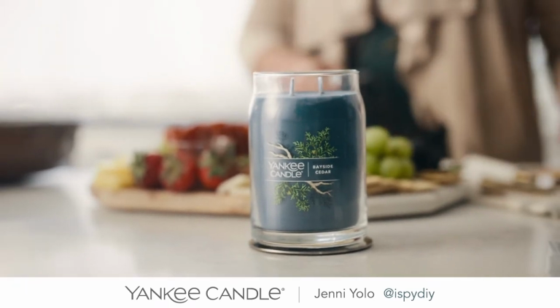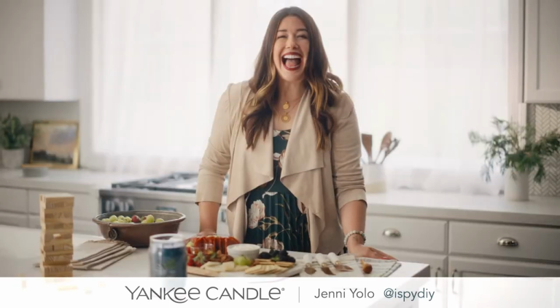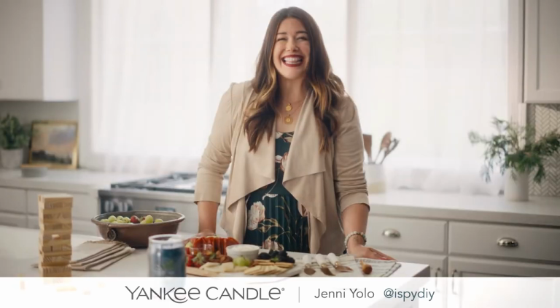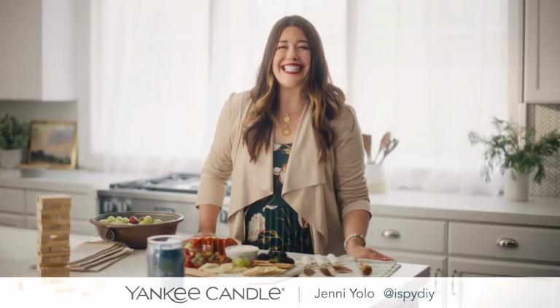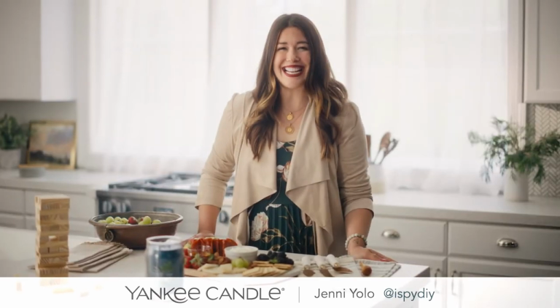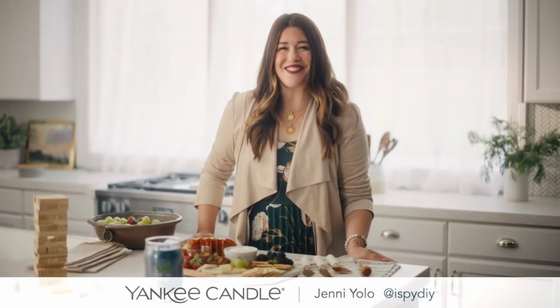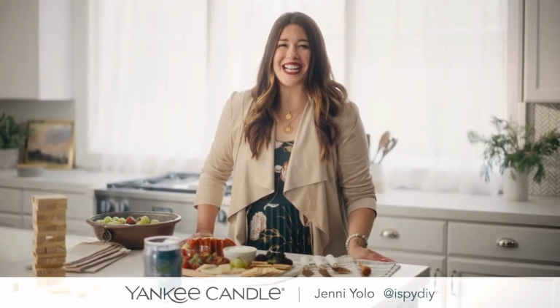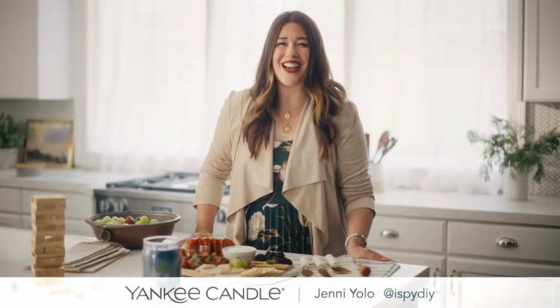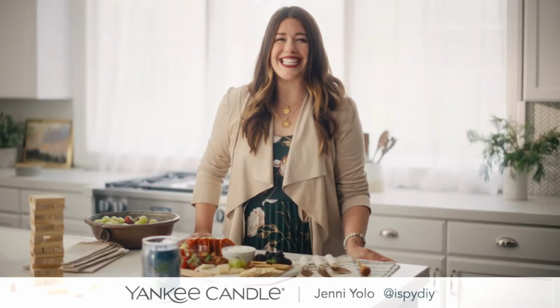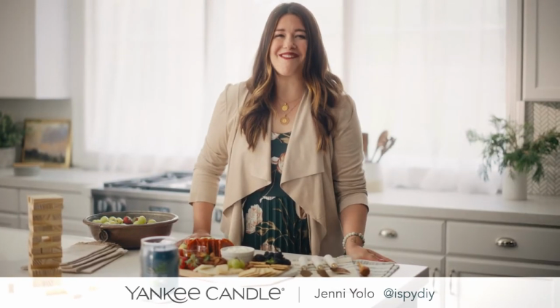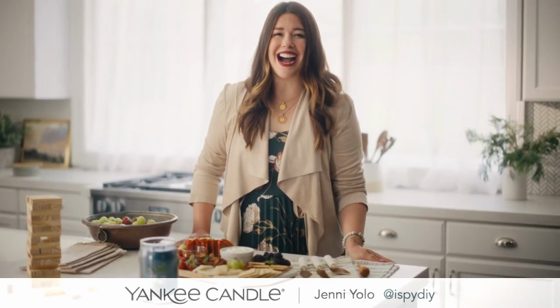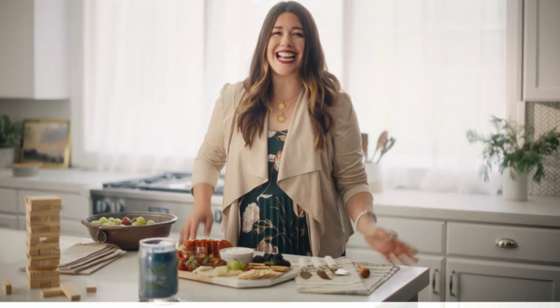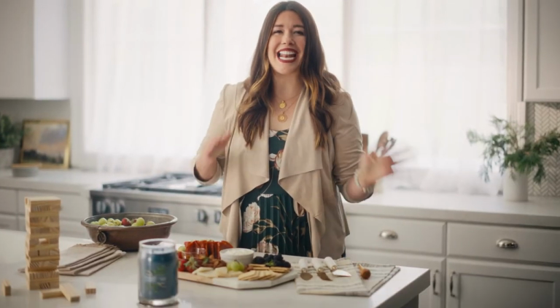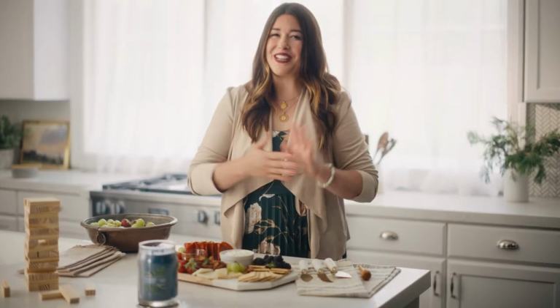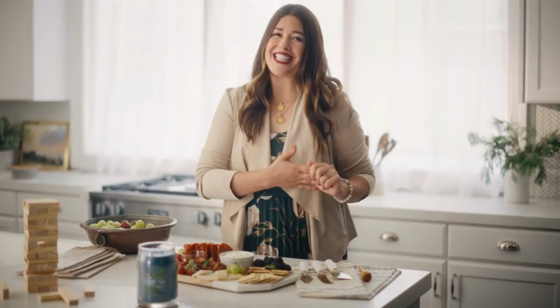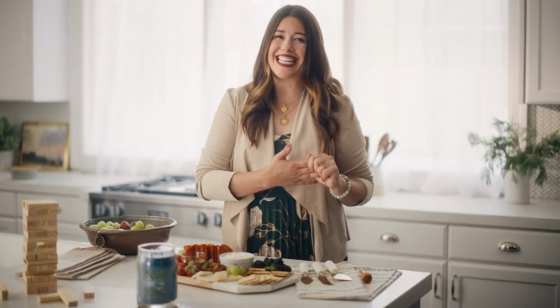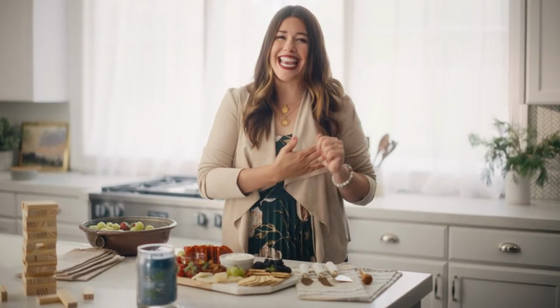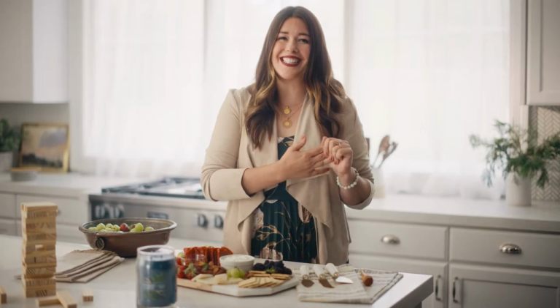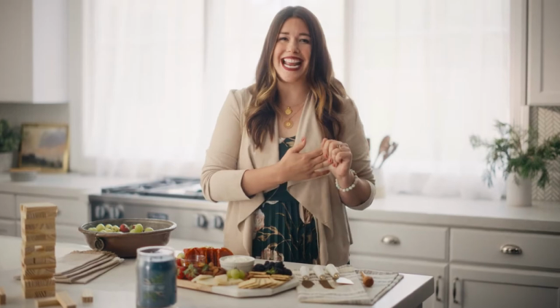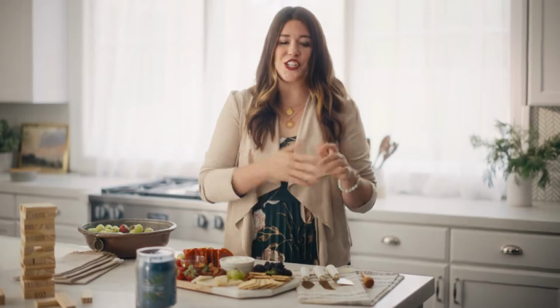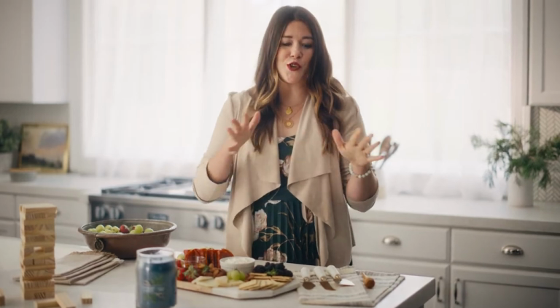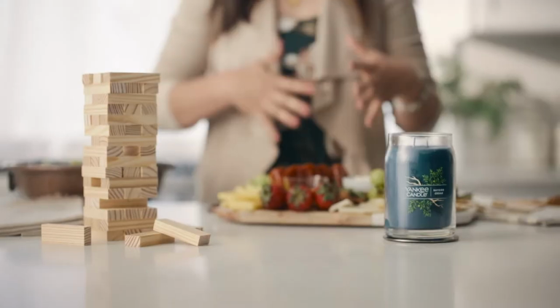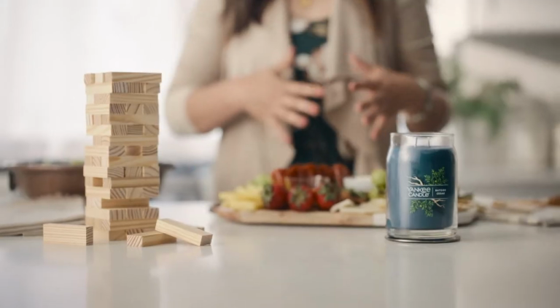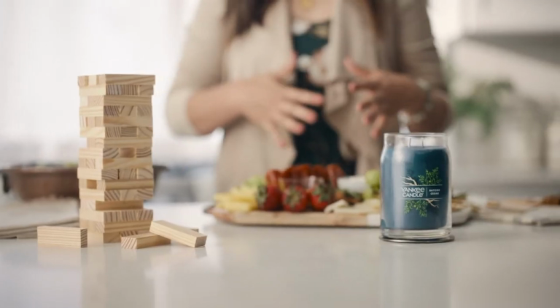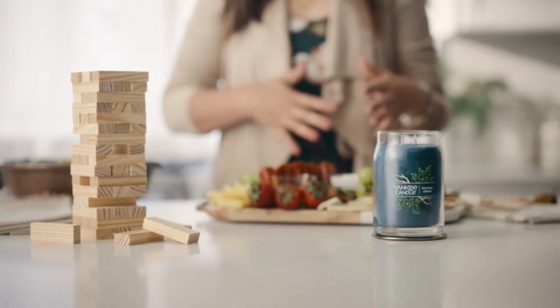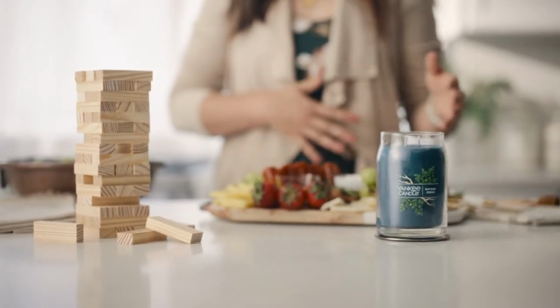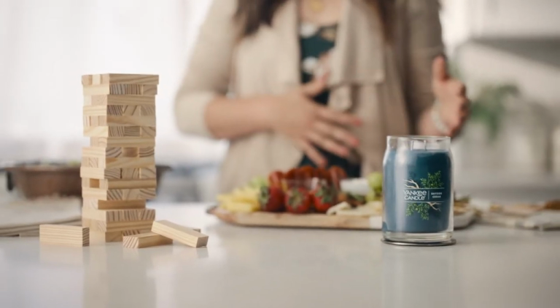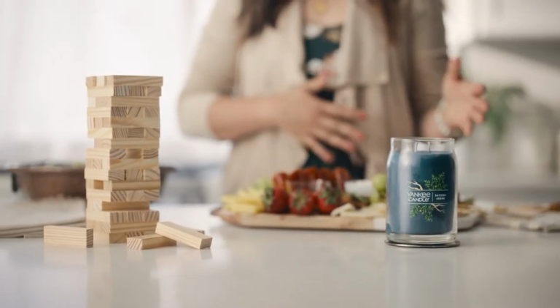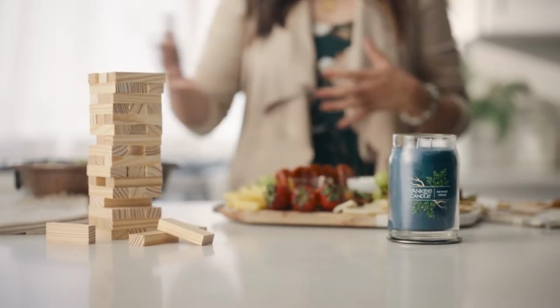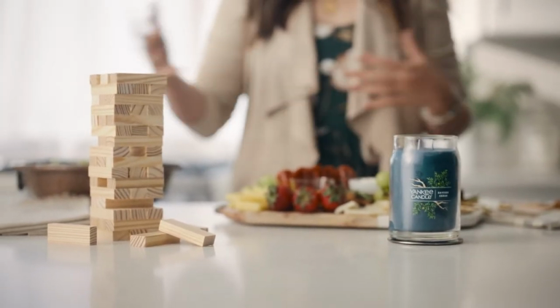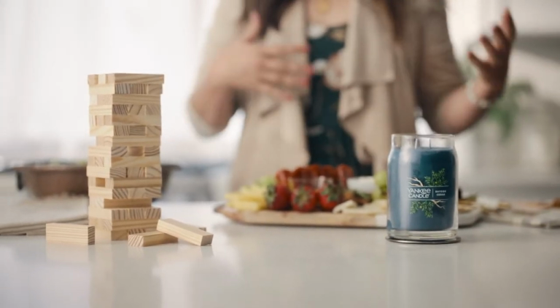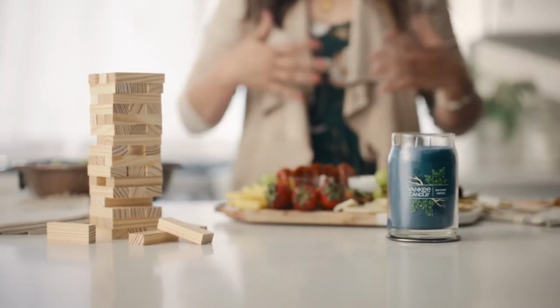Hi, this is Jenny from iSpyDIY, and I'm here with Yankee Candle today to show you how to prep your kitchen for a fun game night with friends.